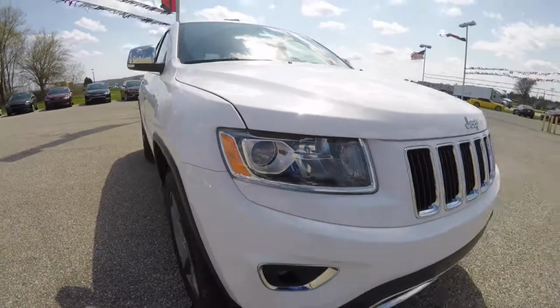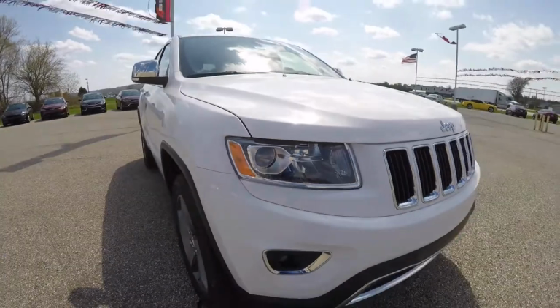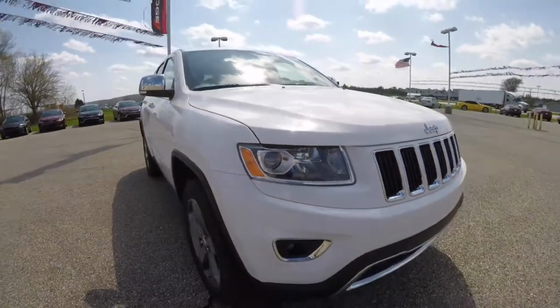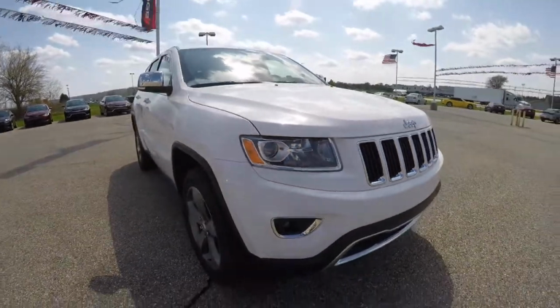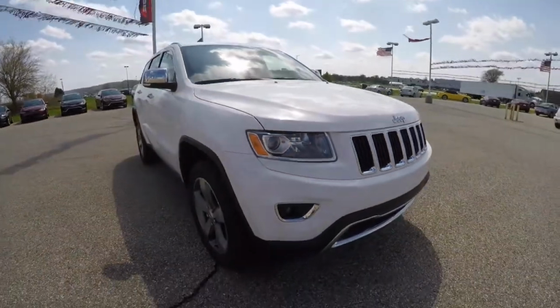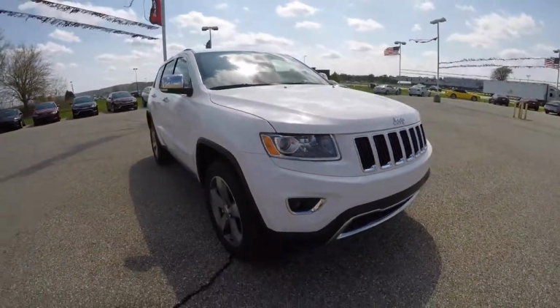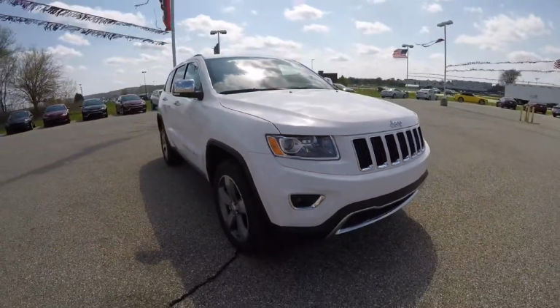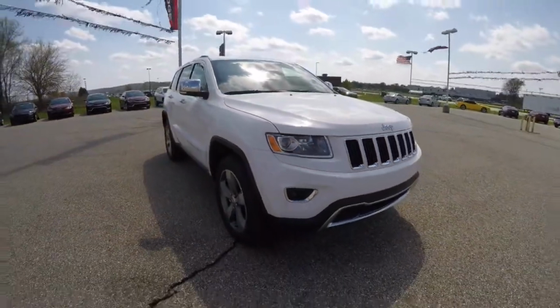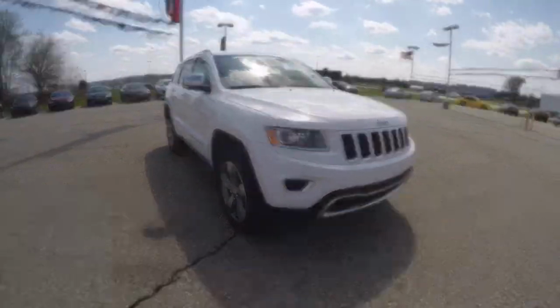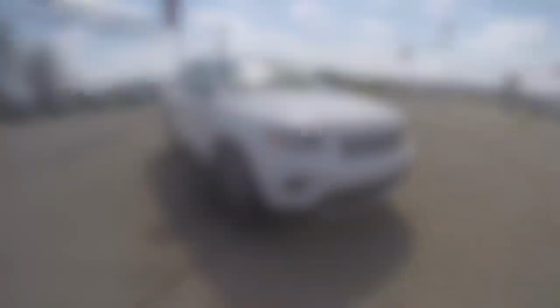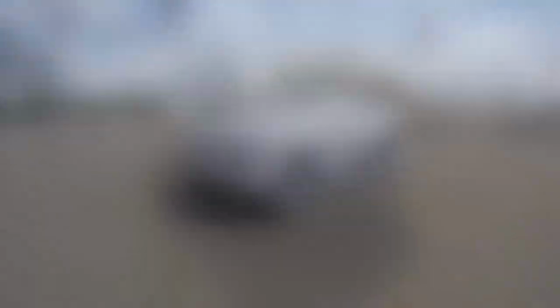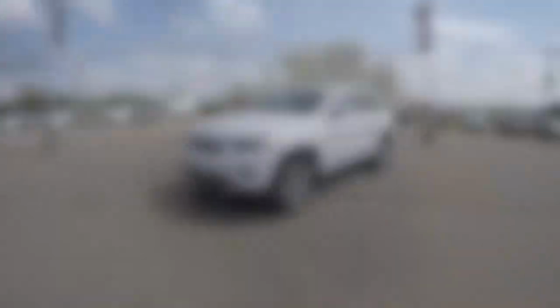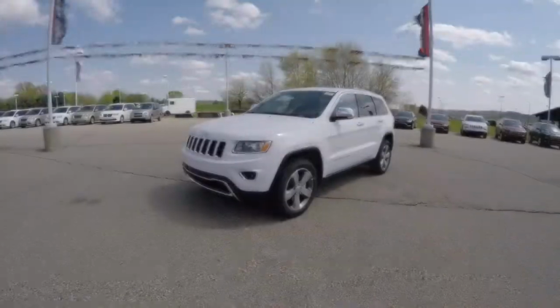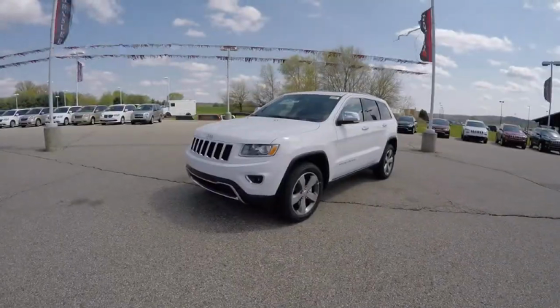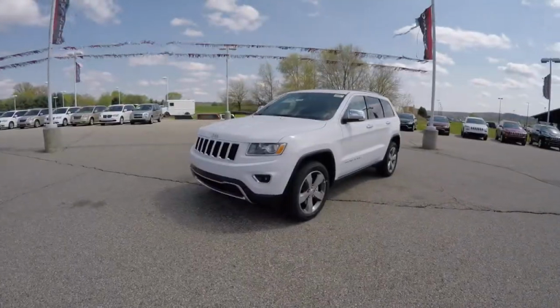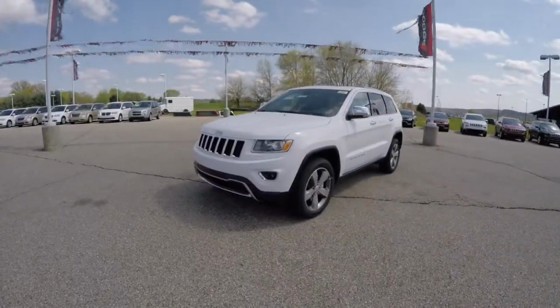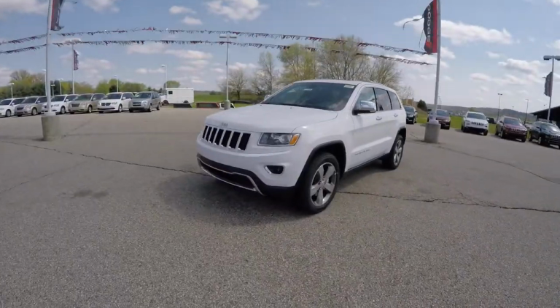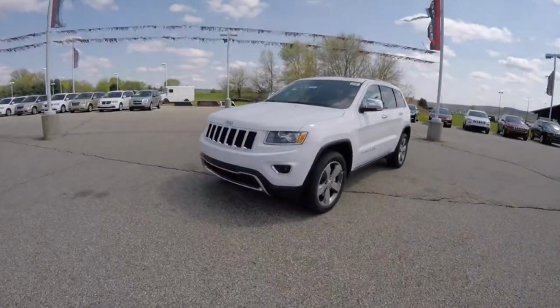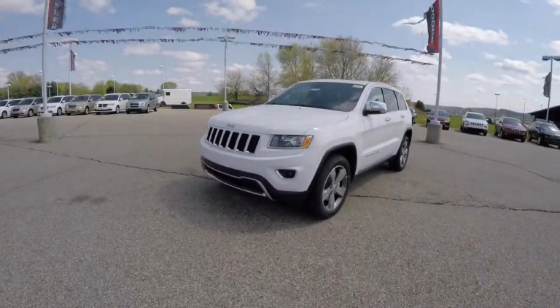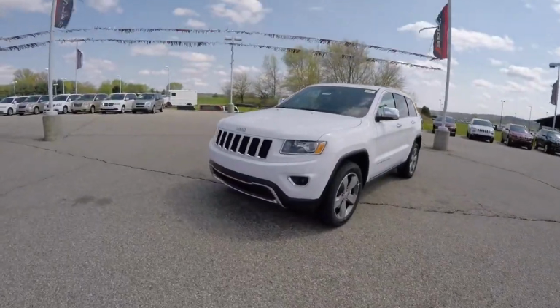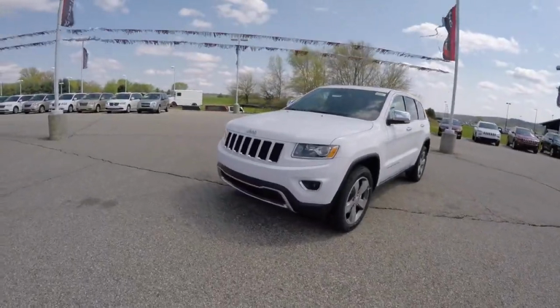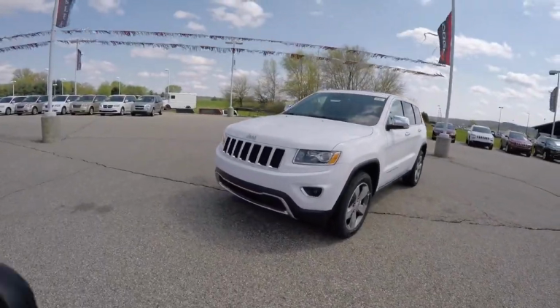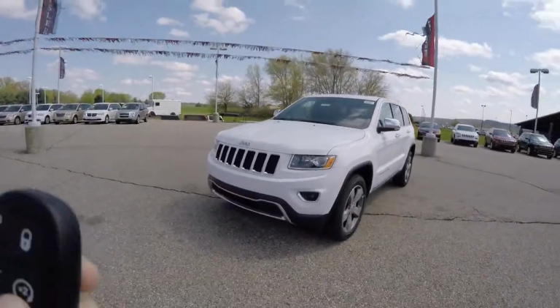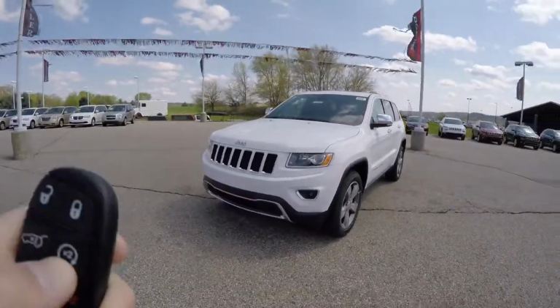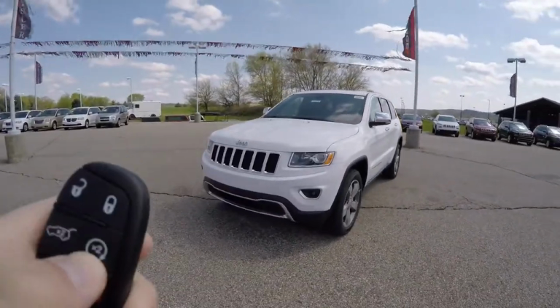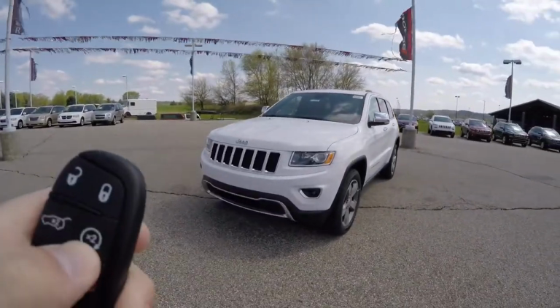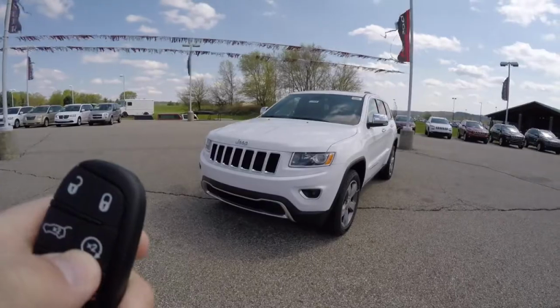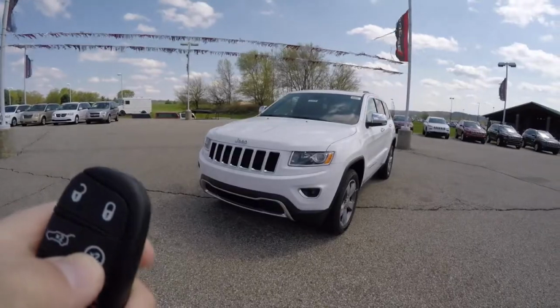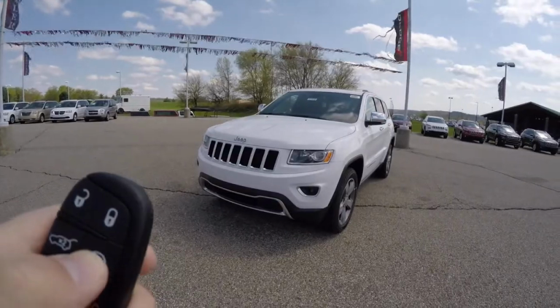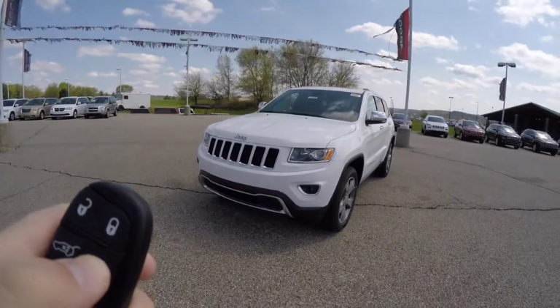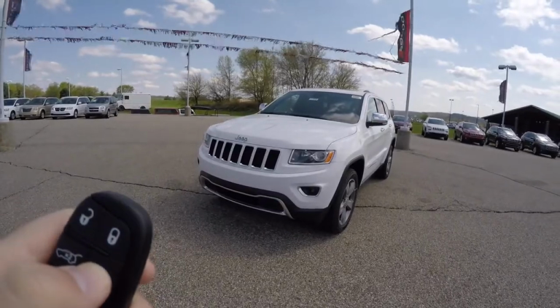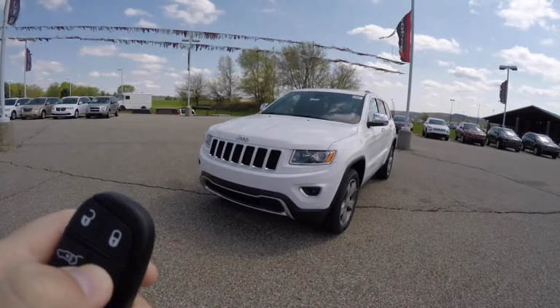To activate the remote start is easy — just double press the remote start button on the key fob.